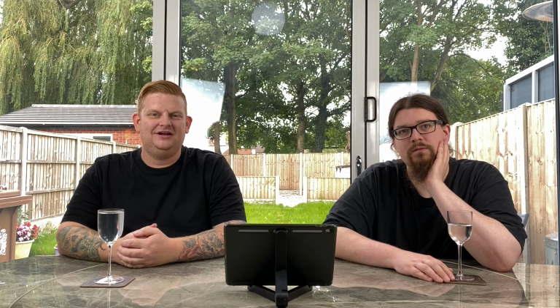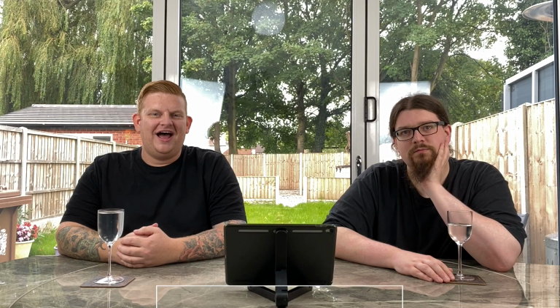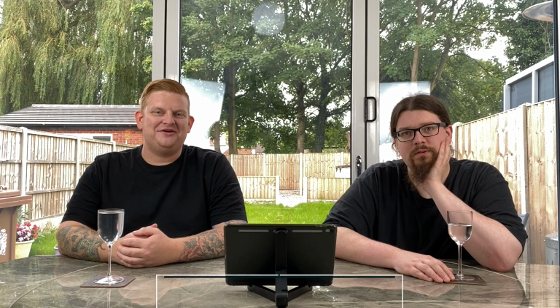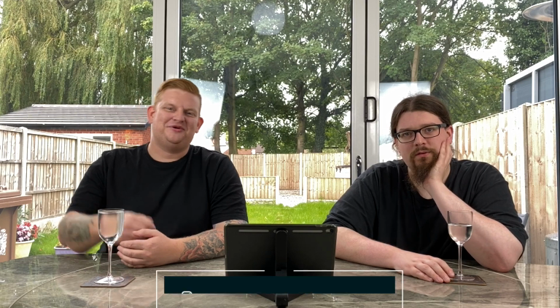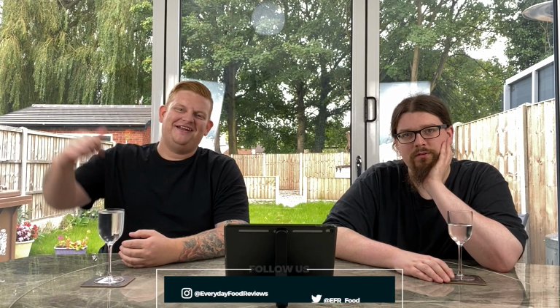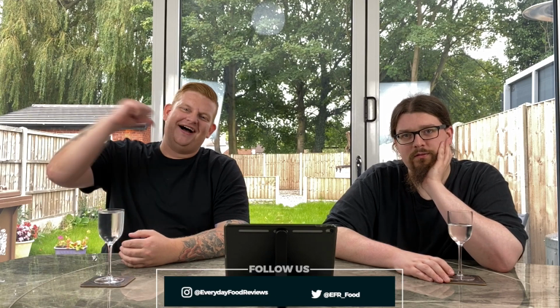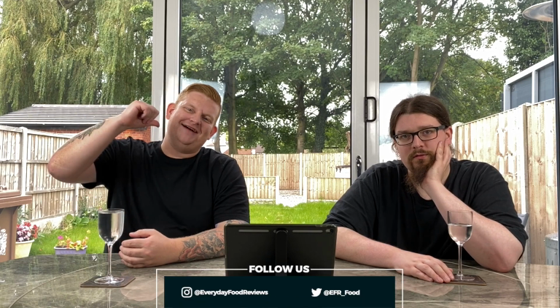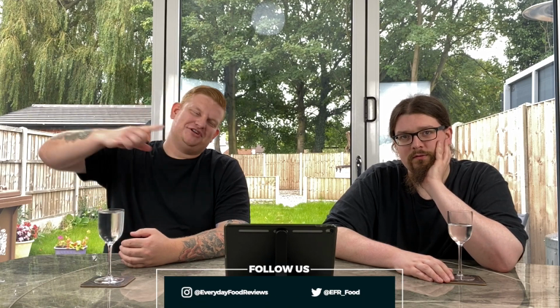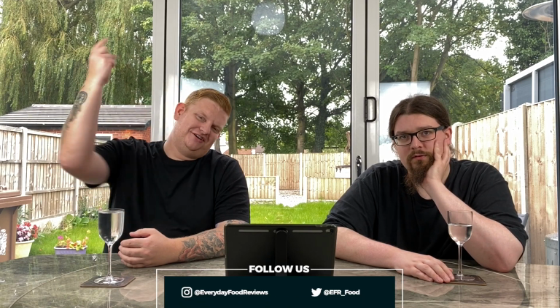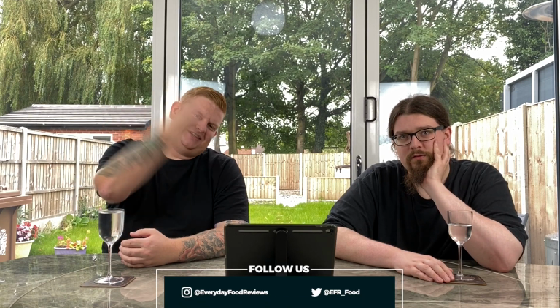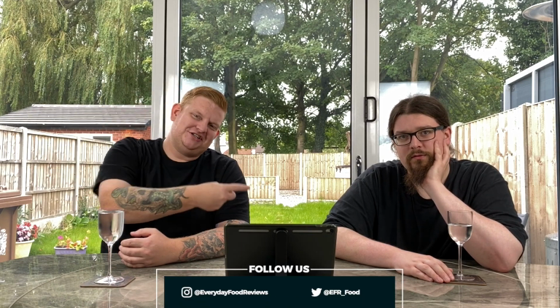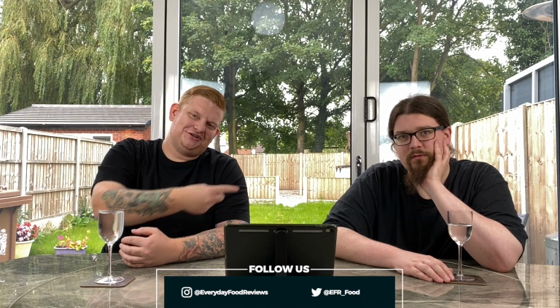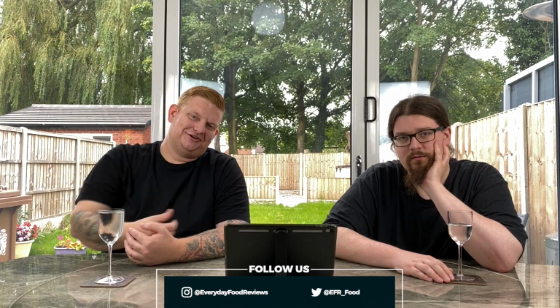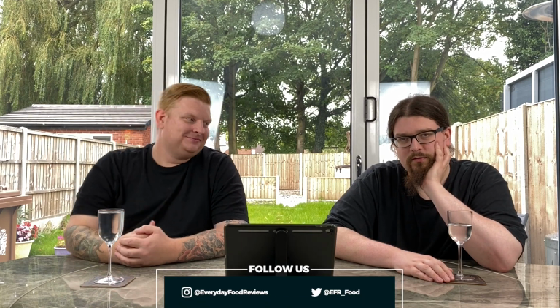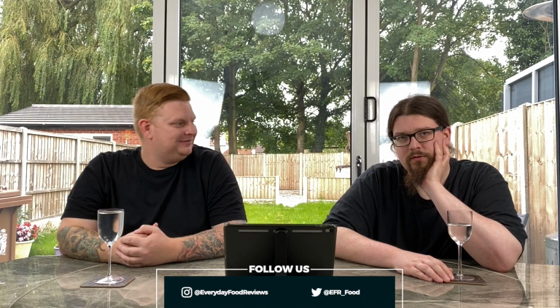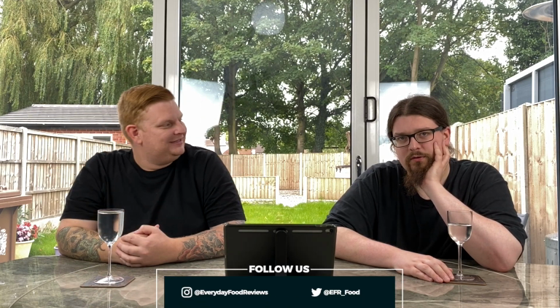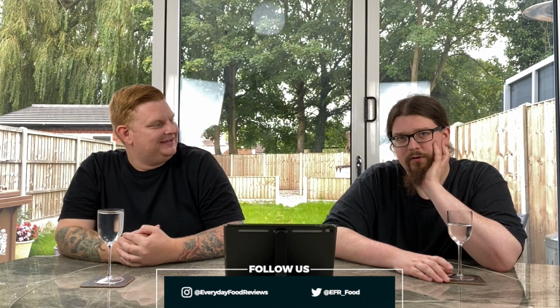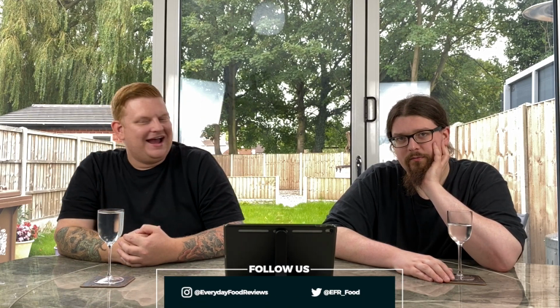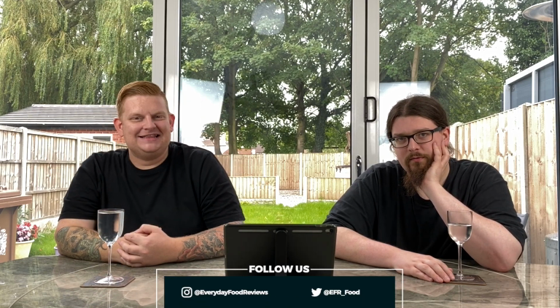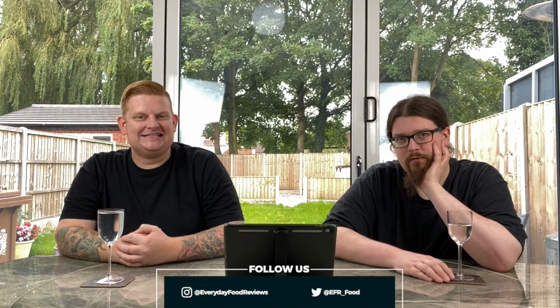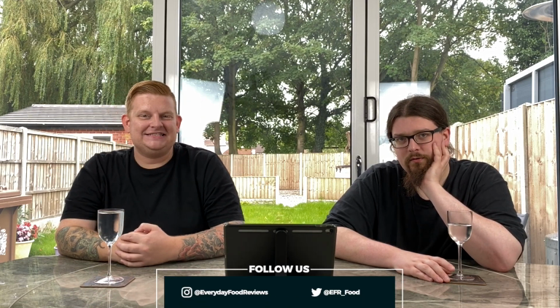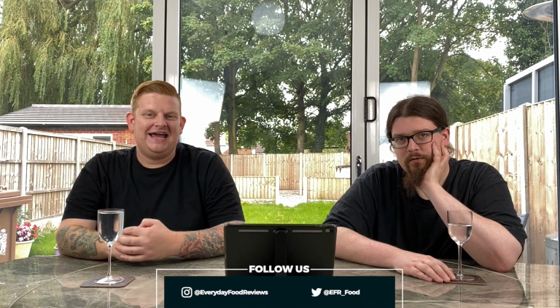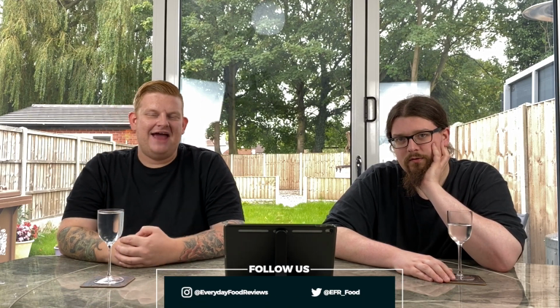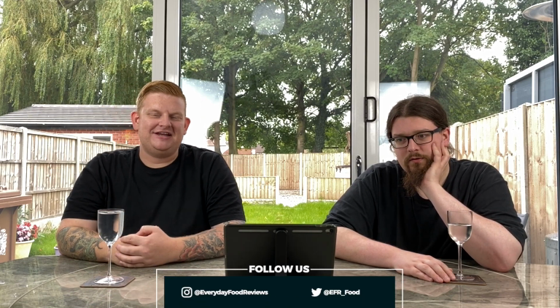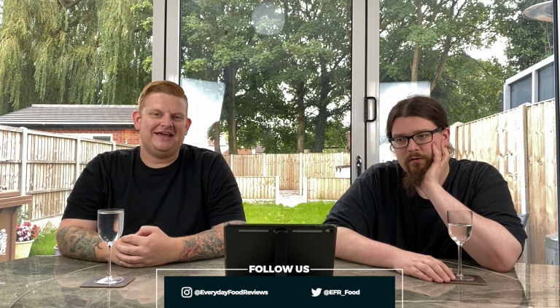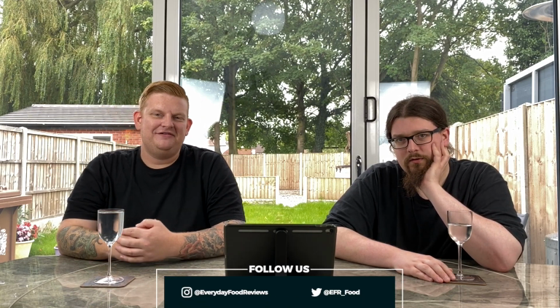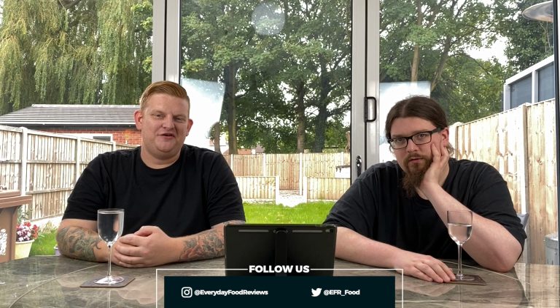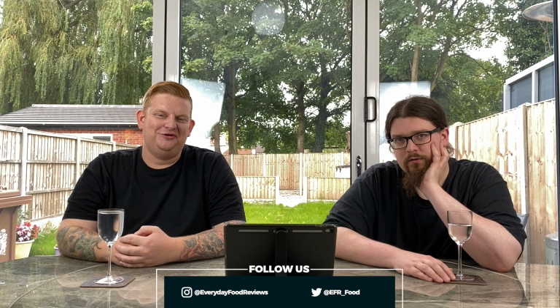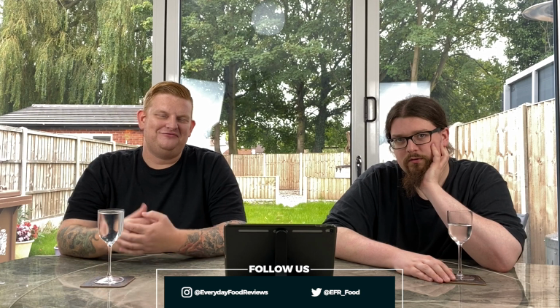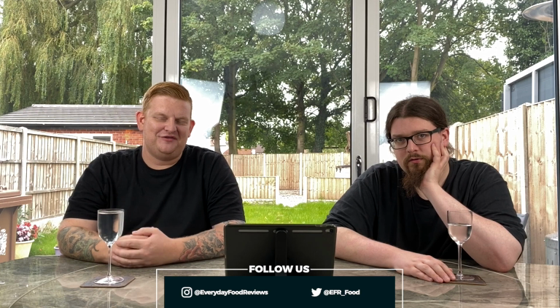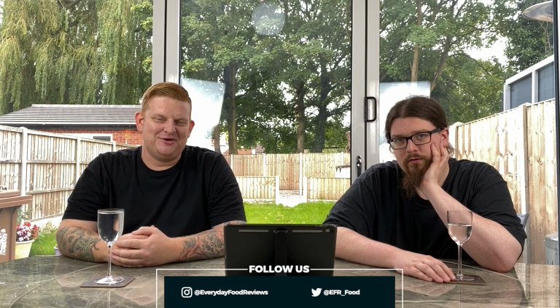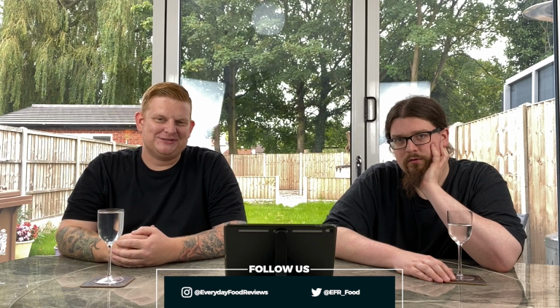Hello everyone, I'm John, this is Sean and this is Everyday Food Reviews.